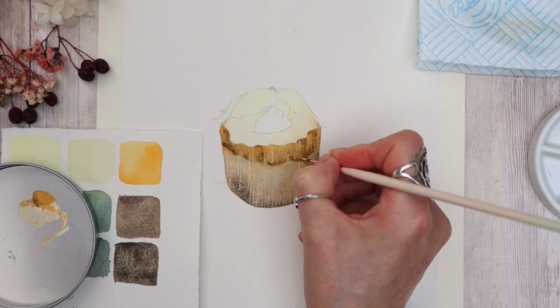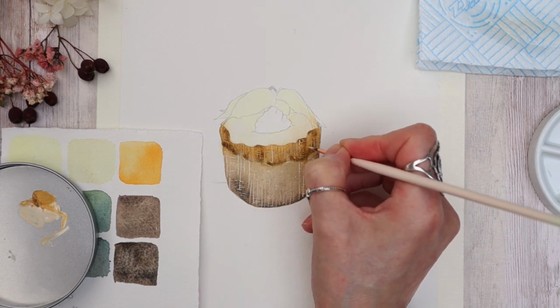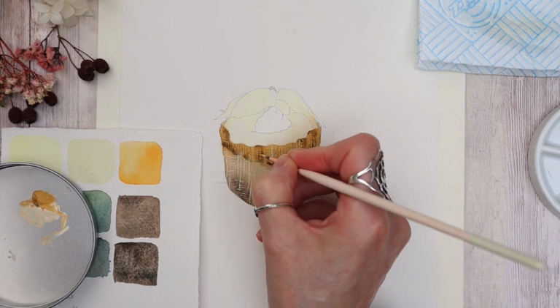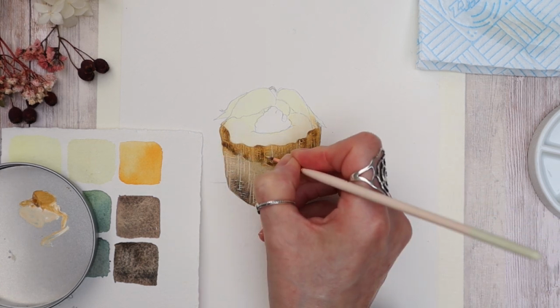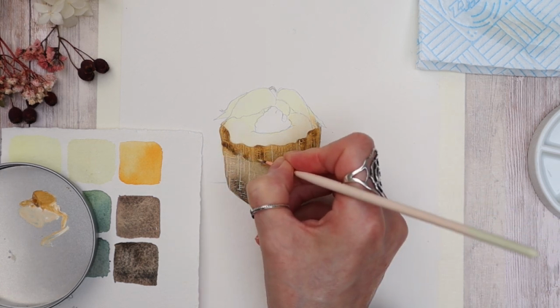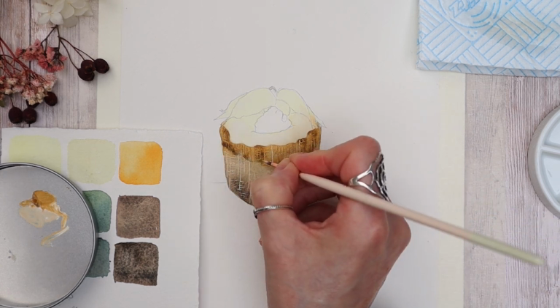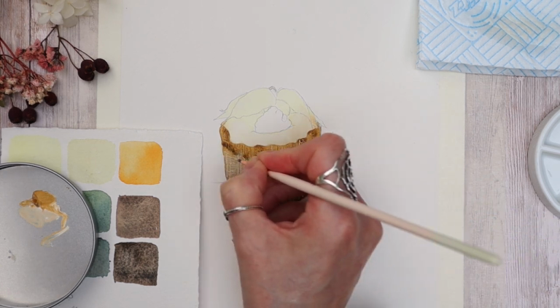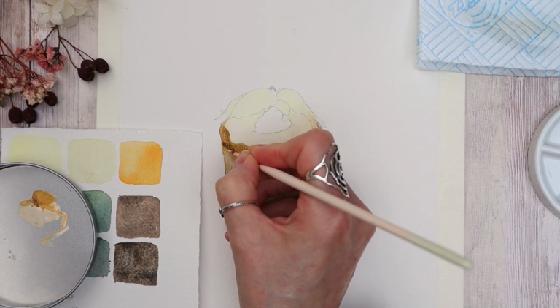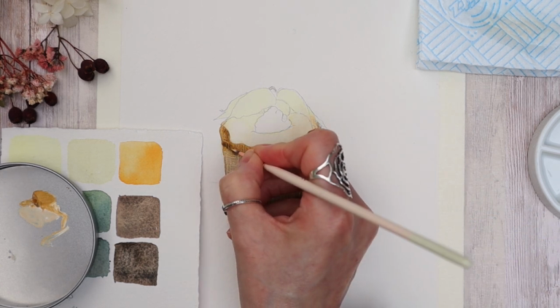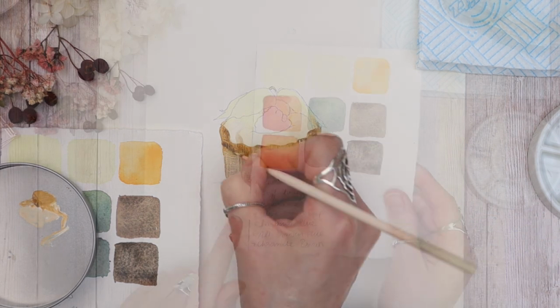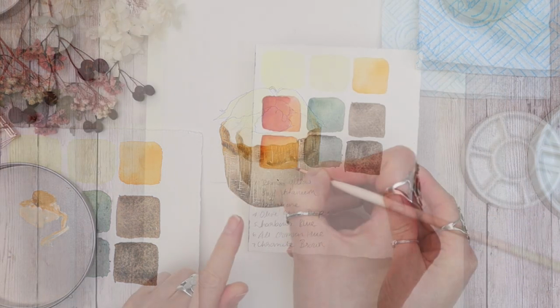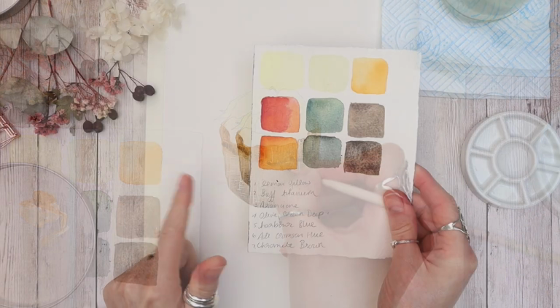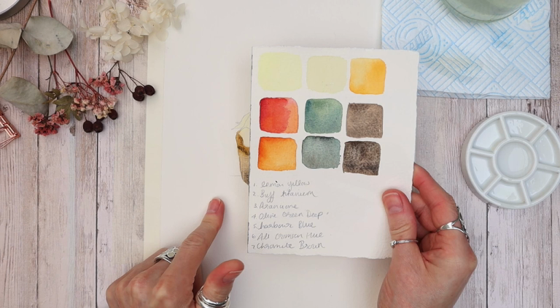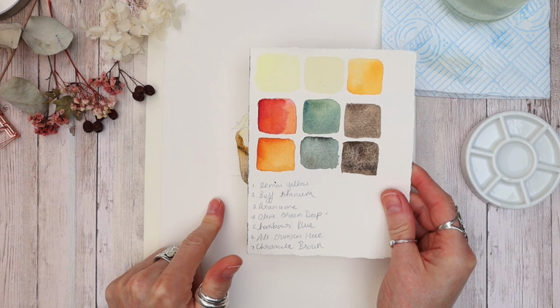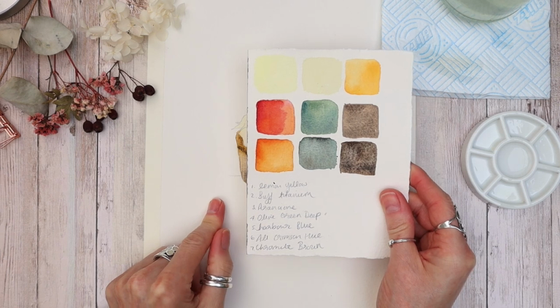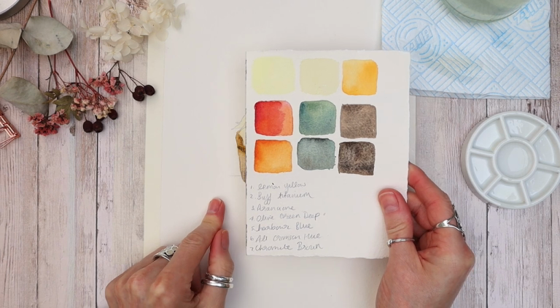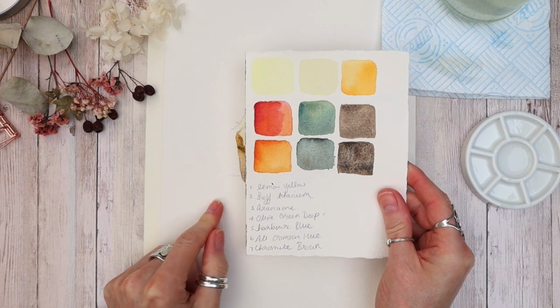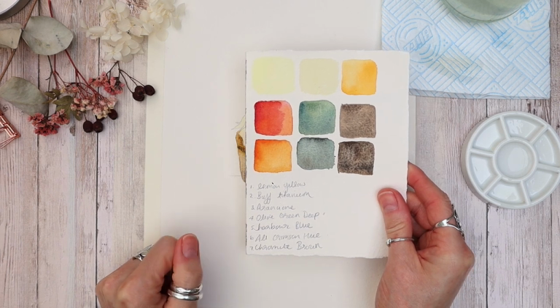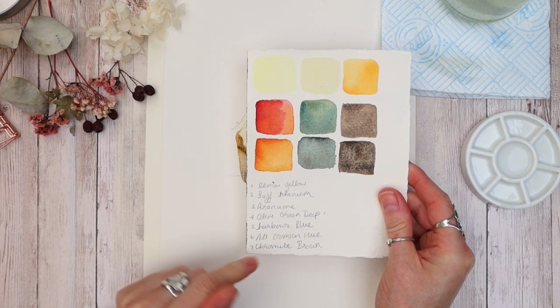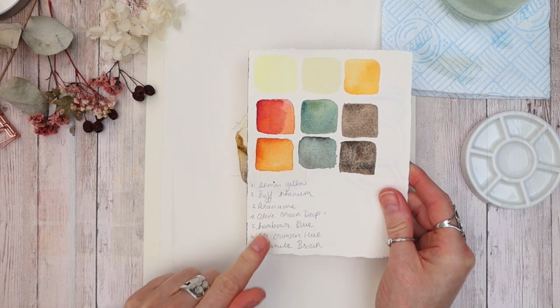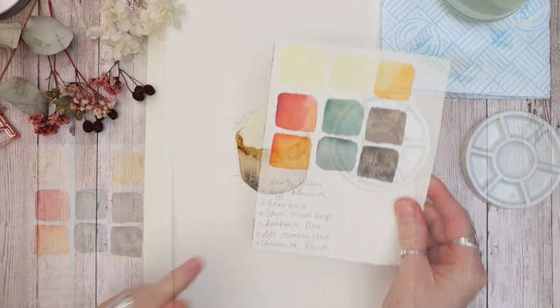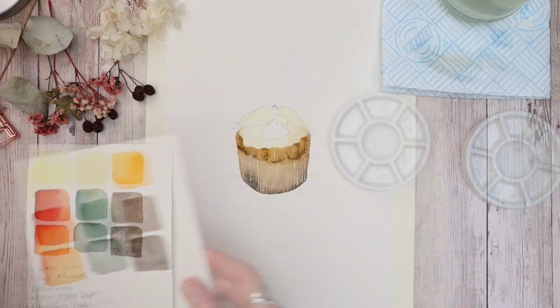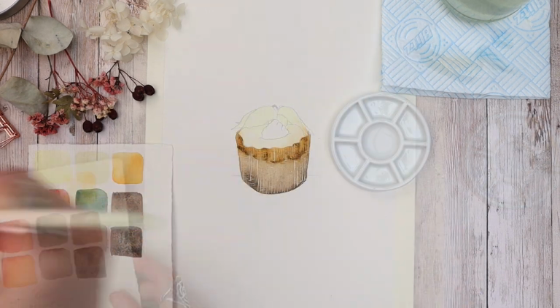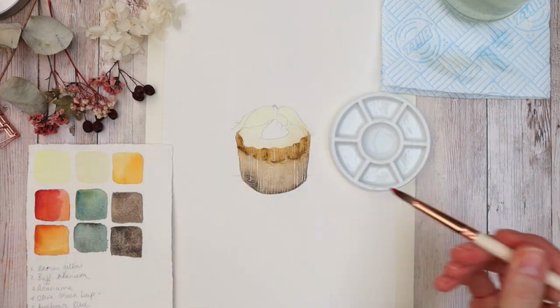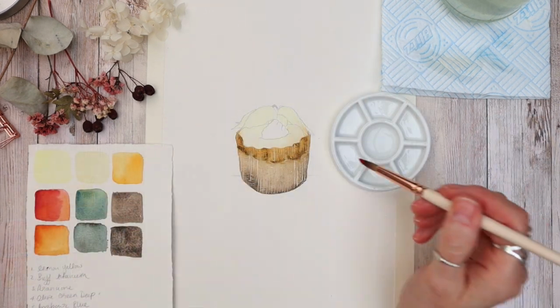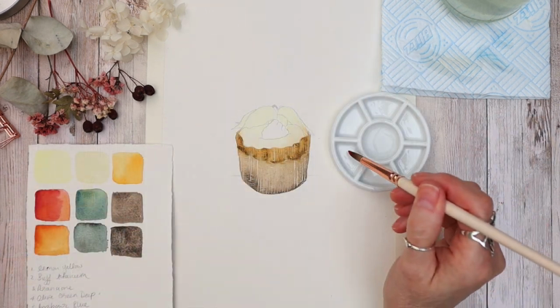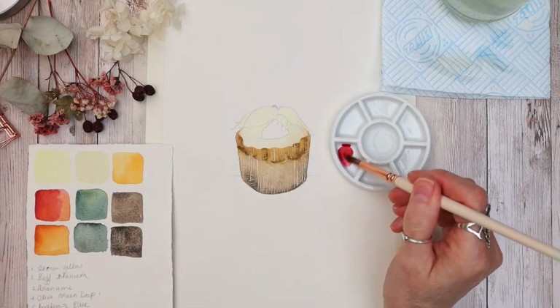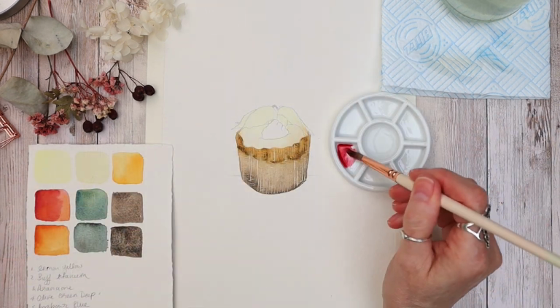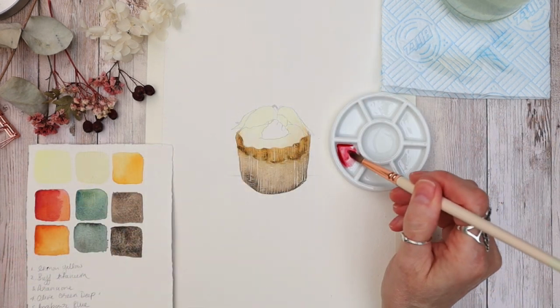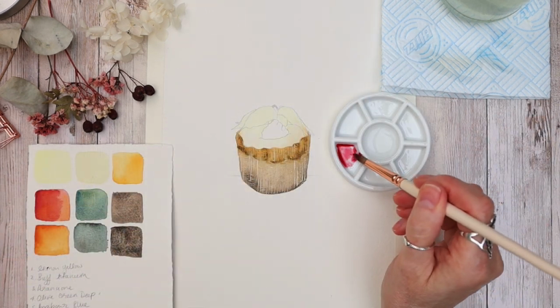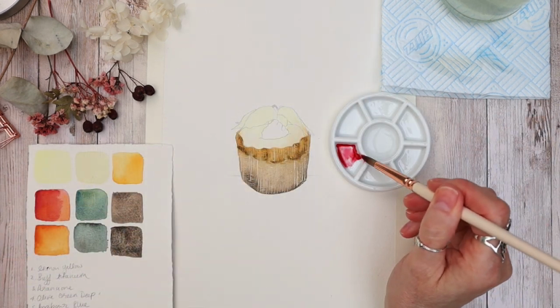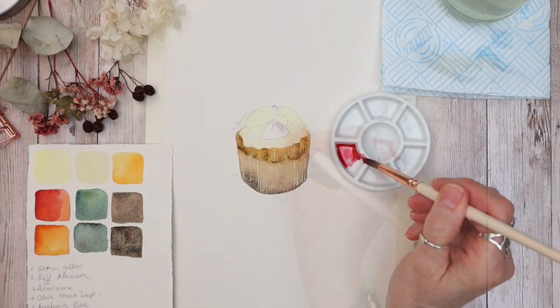If you want access to the reference photograph and outline, just stay until the end of the video, pause it, and screenshot it.